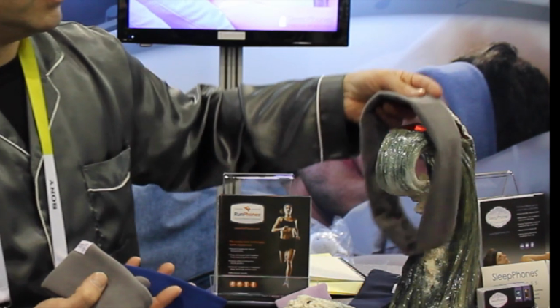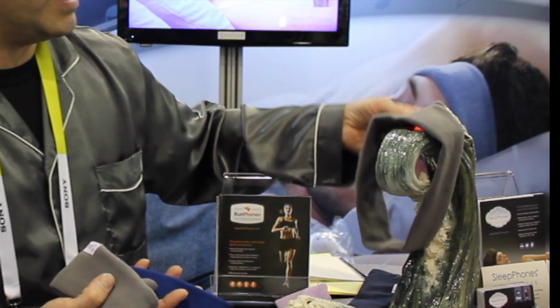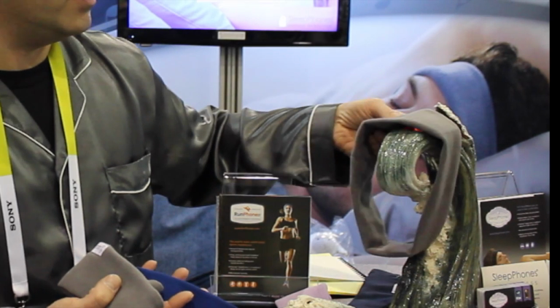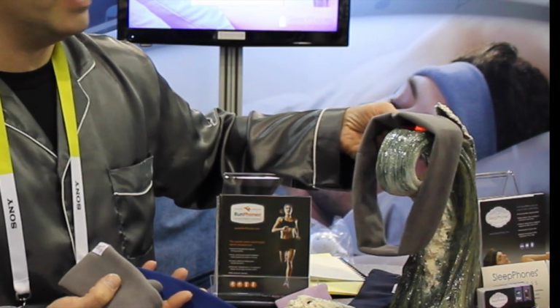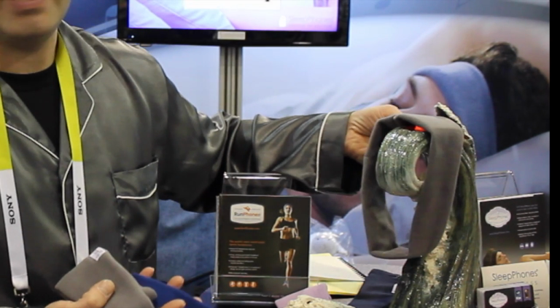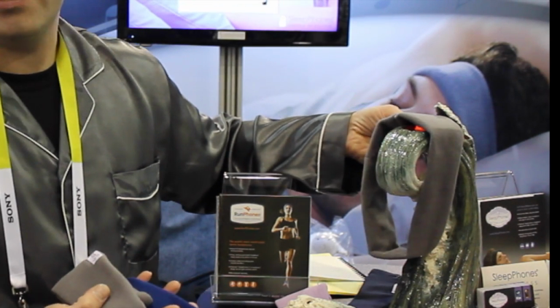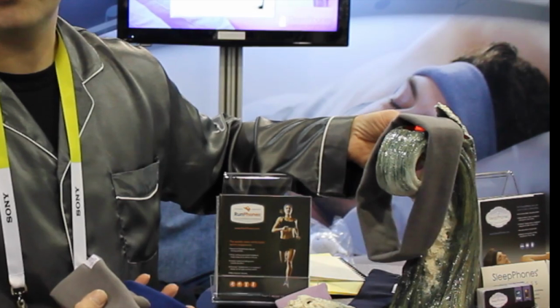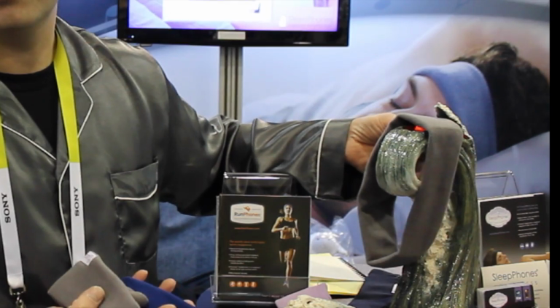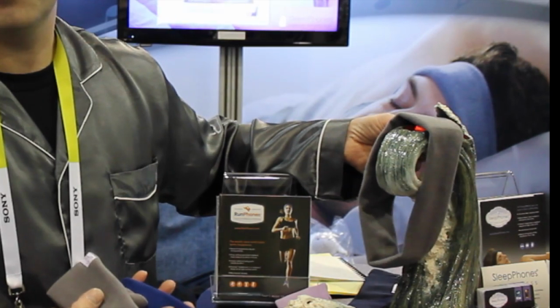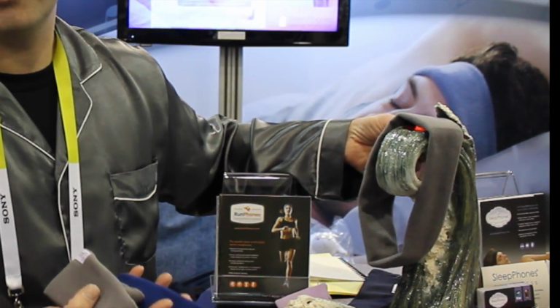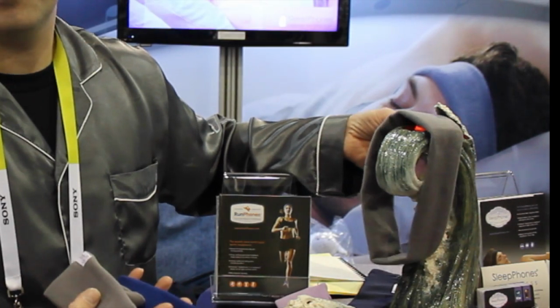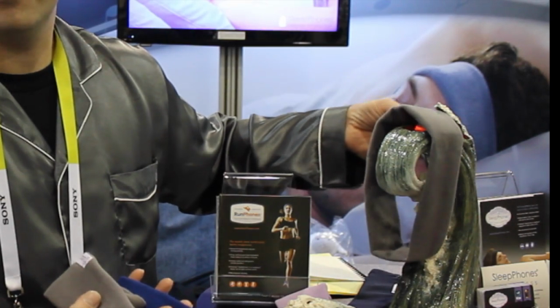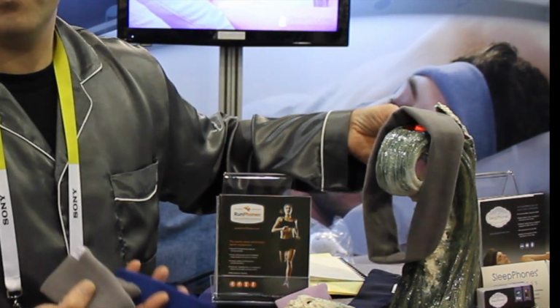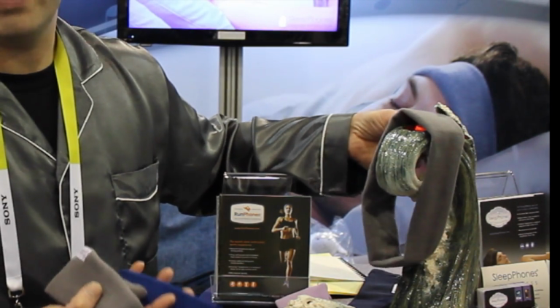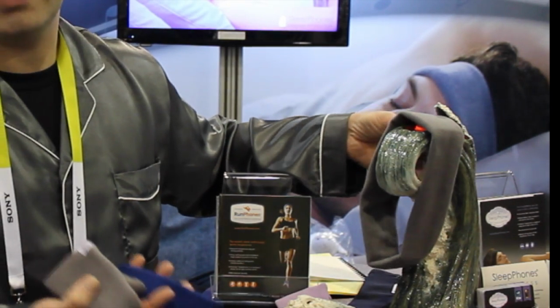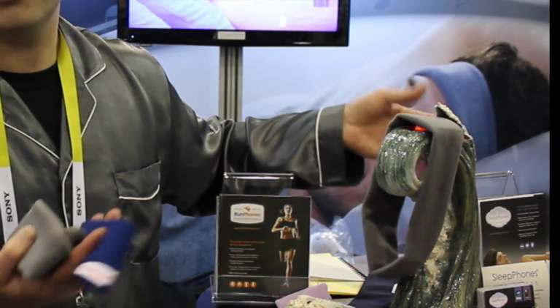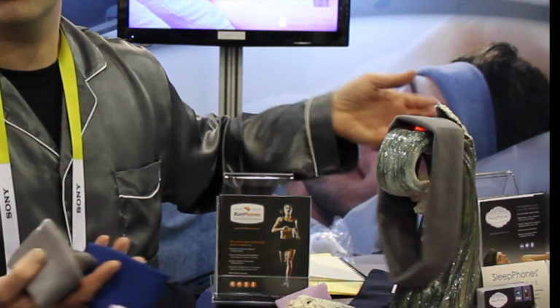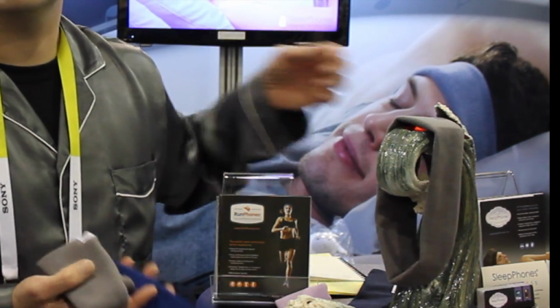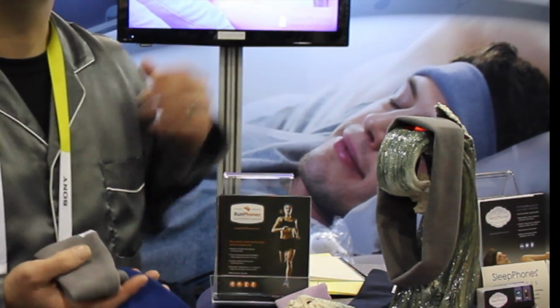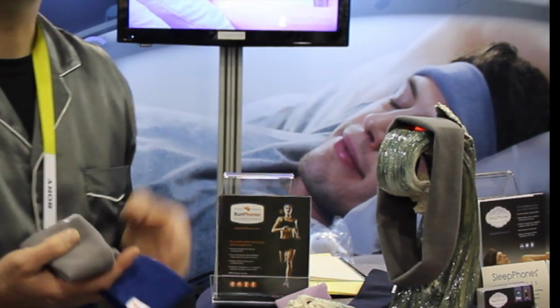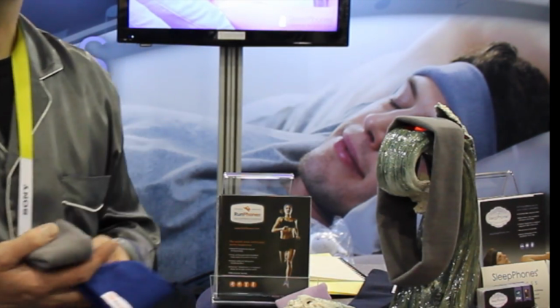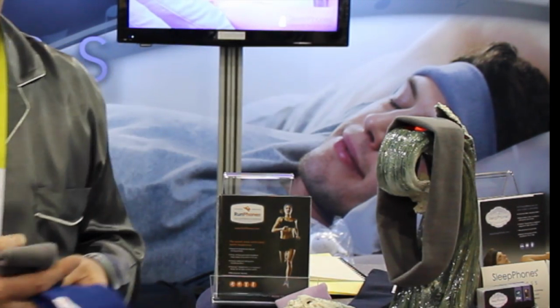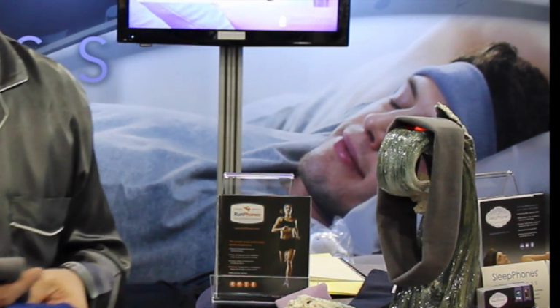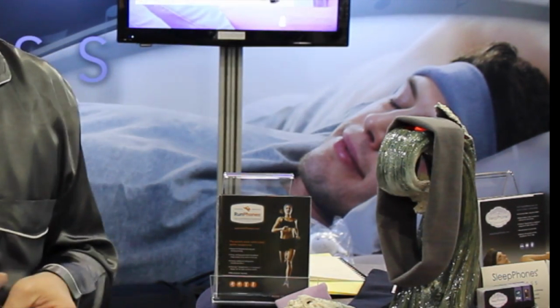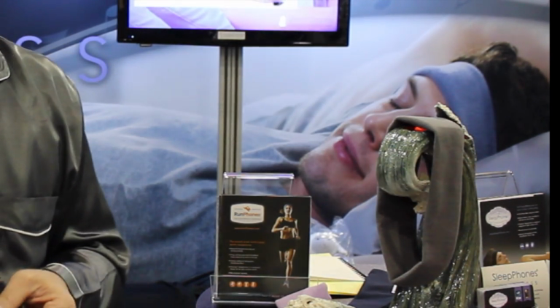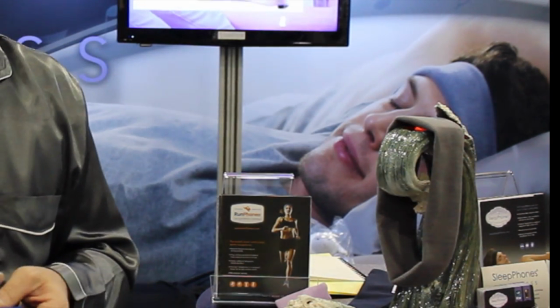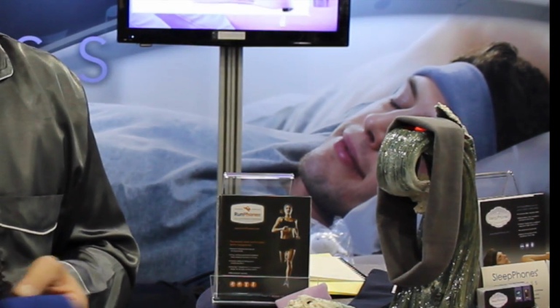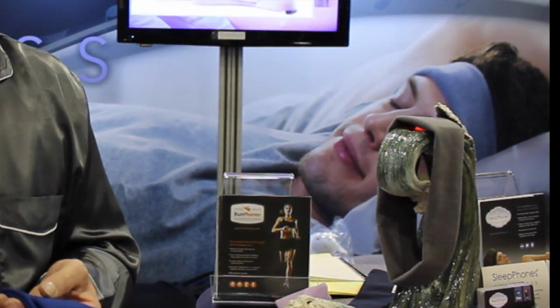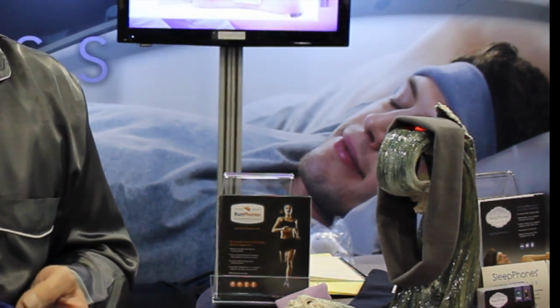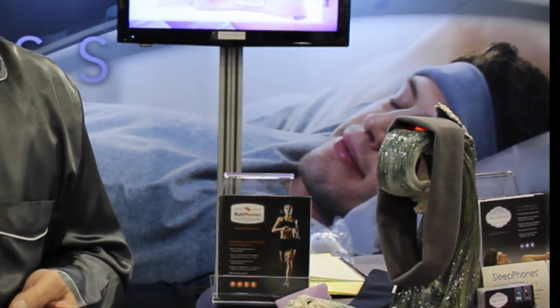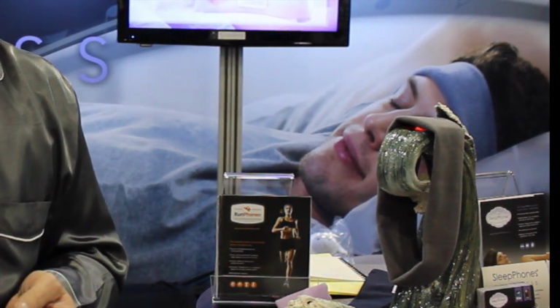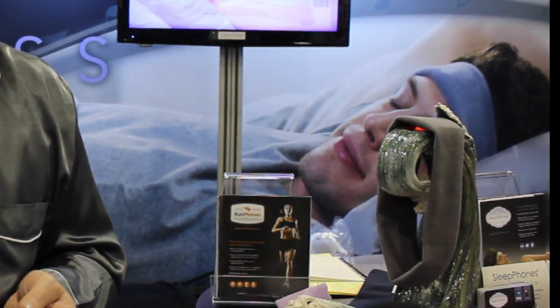Acoustic Sheep was a CES honoree for their Bluetooth sleep phones, which can power up through induction charging.